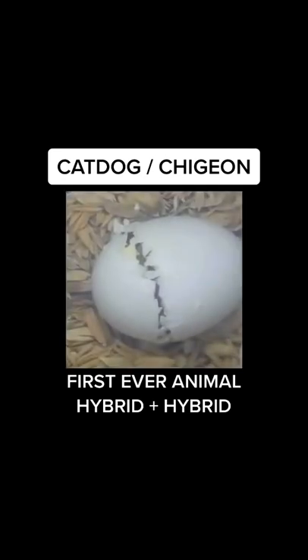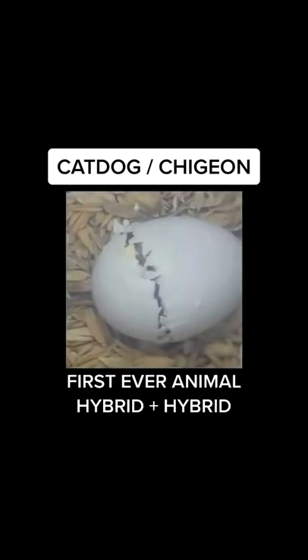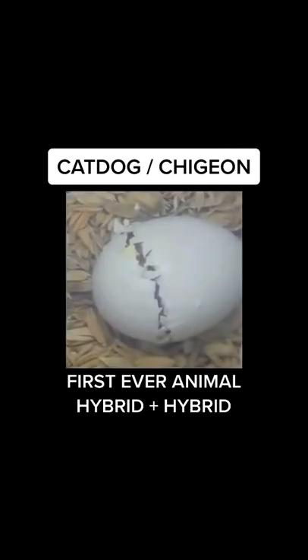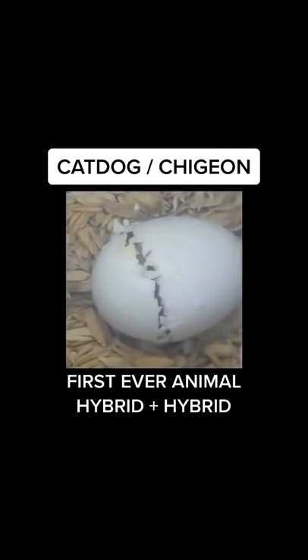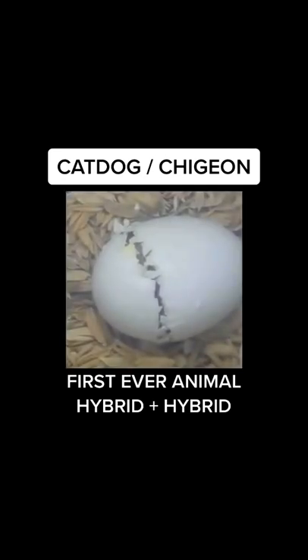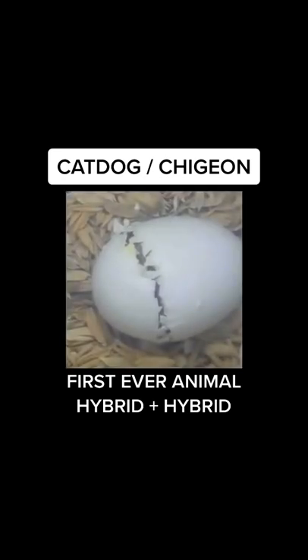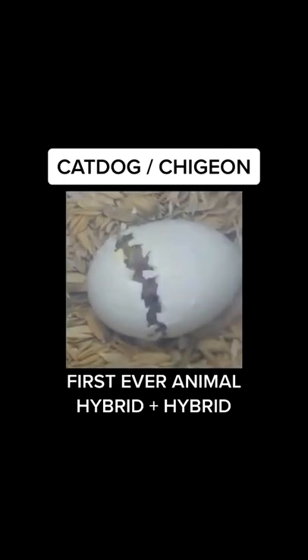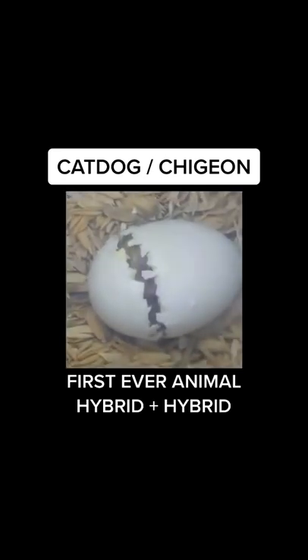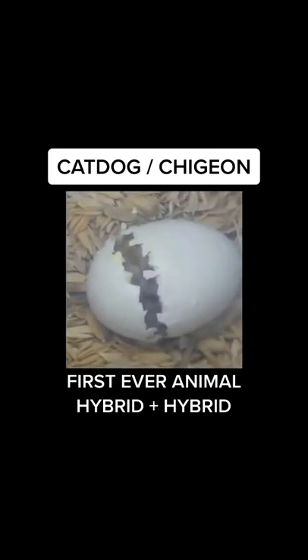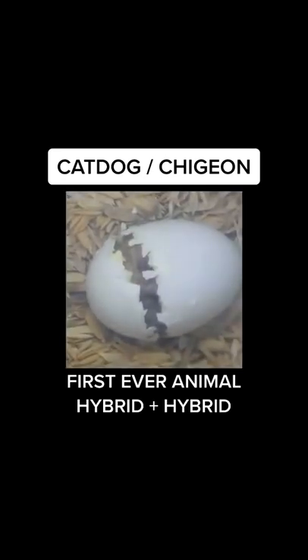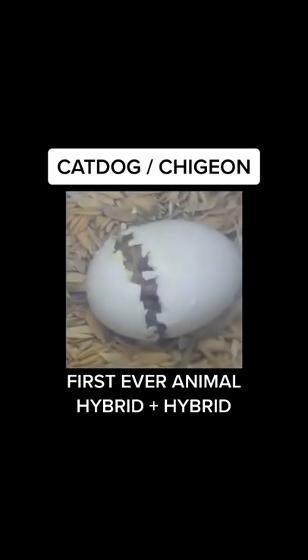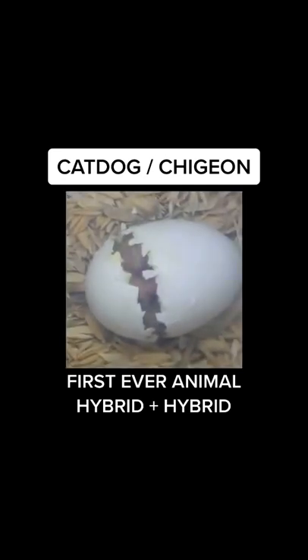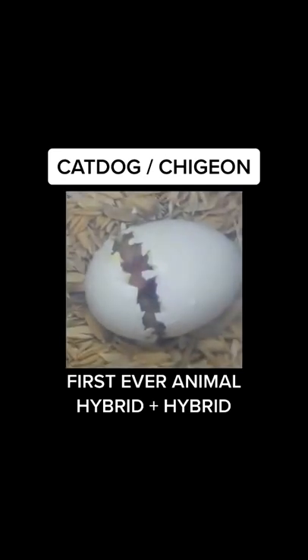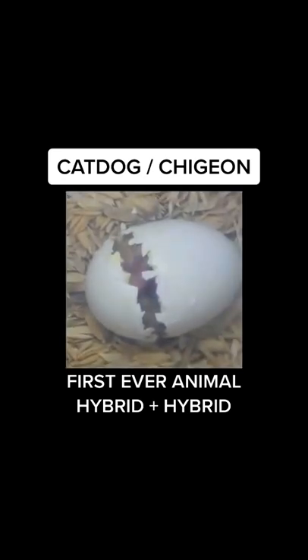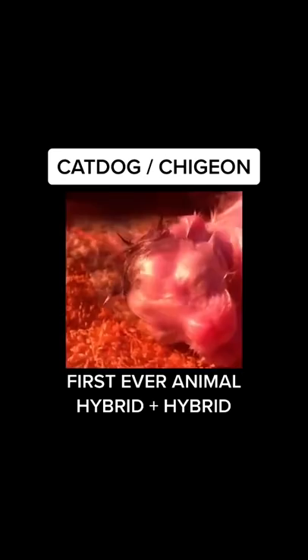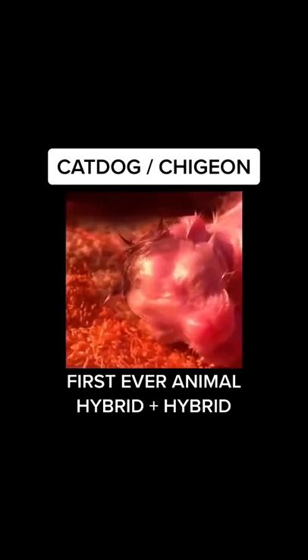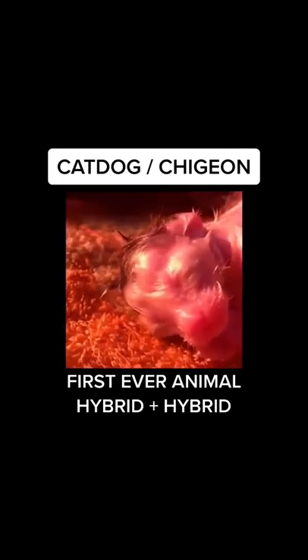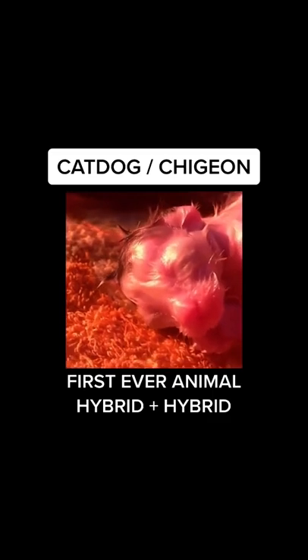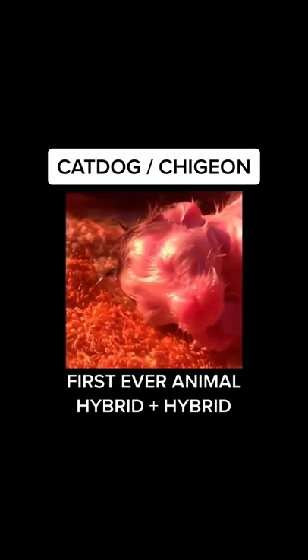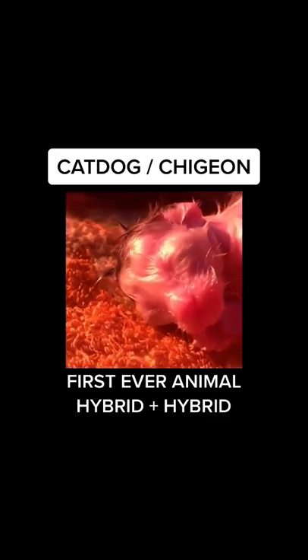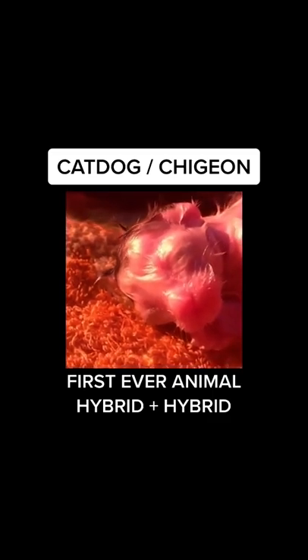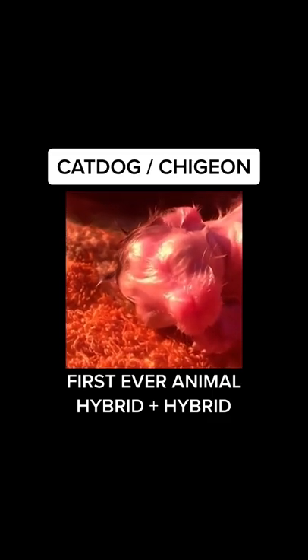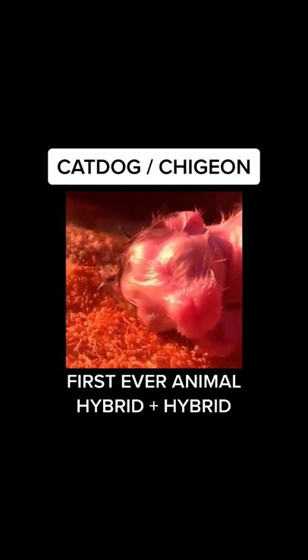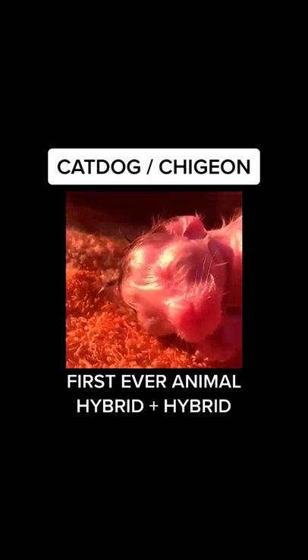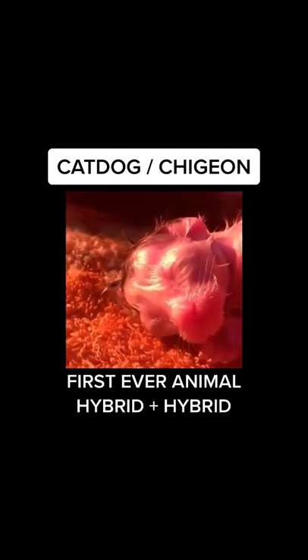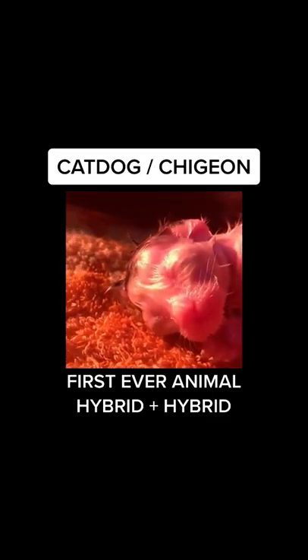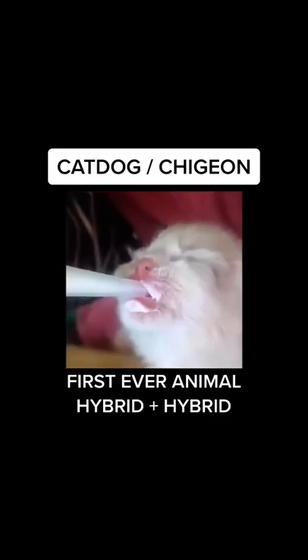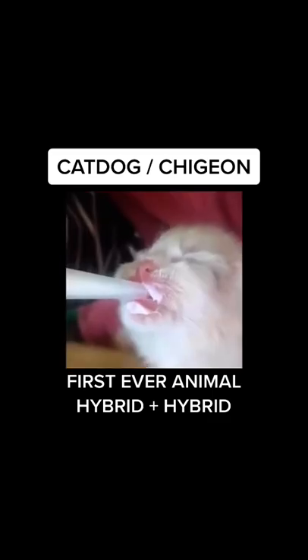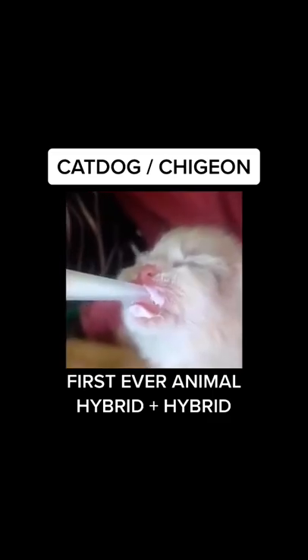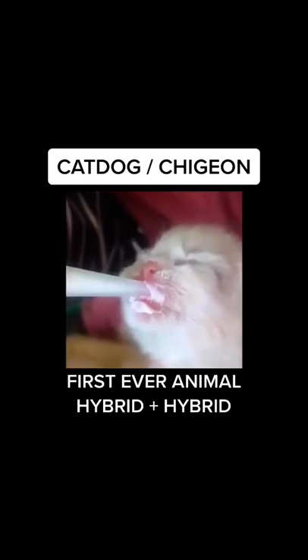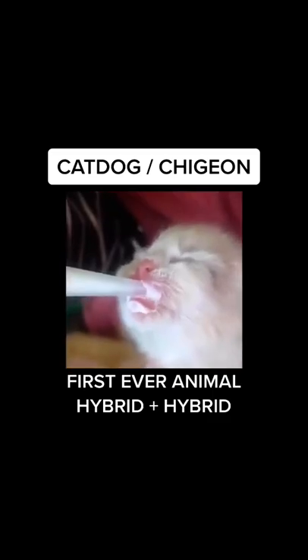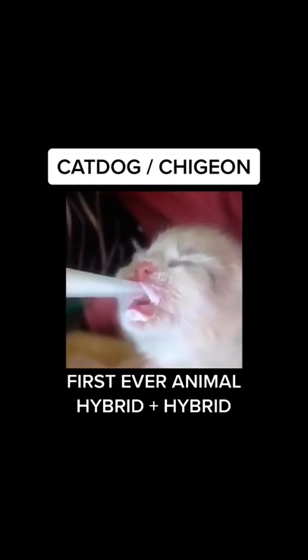After fertilizing an egg, it only took four months for it to hatch. This is what it looked like when it came out.